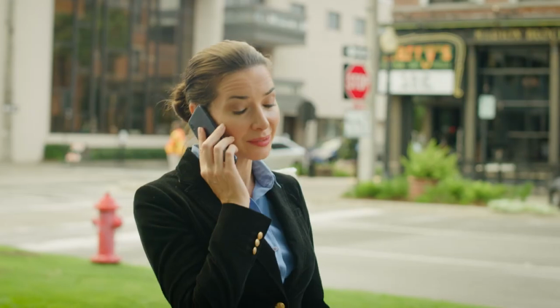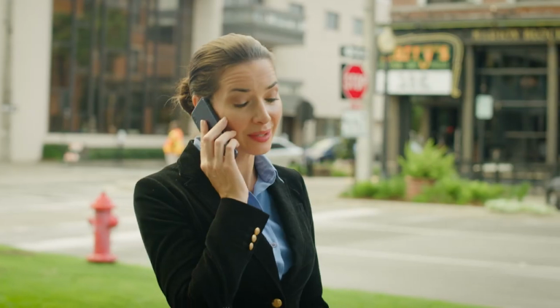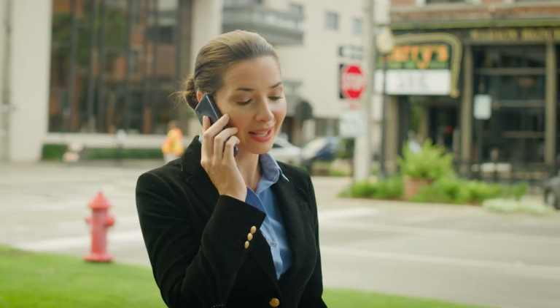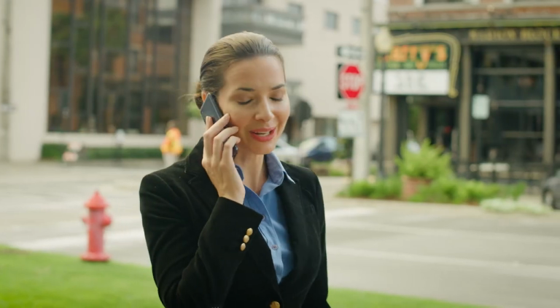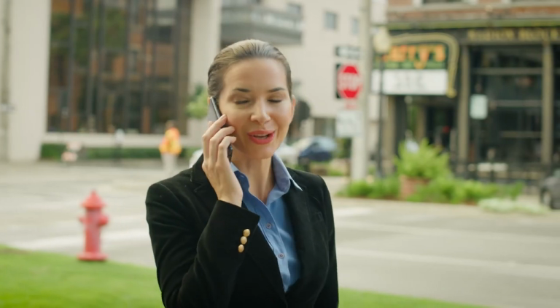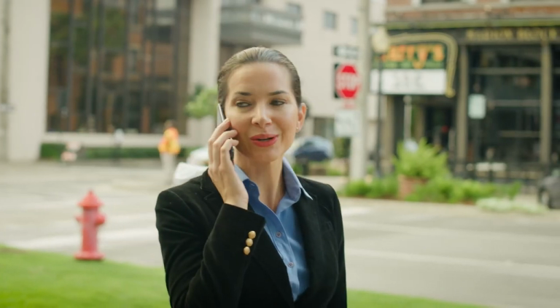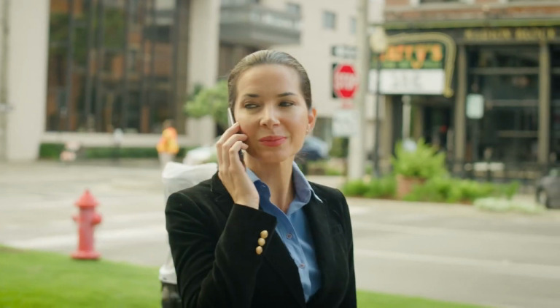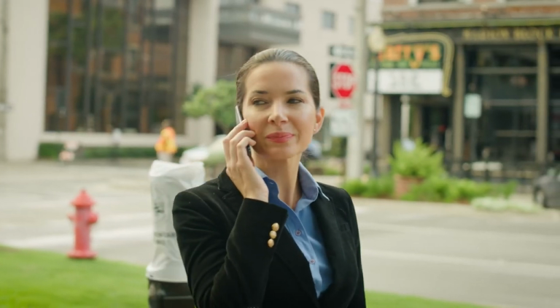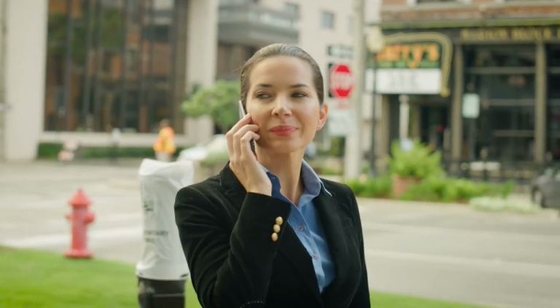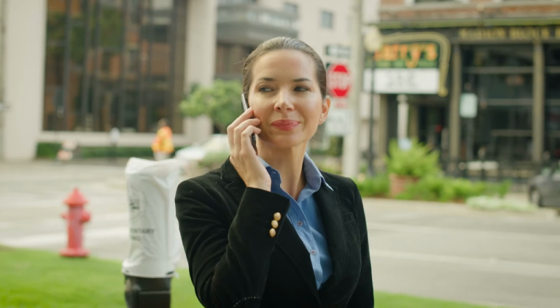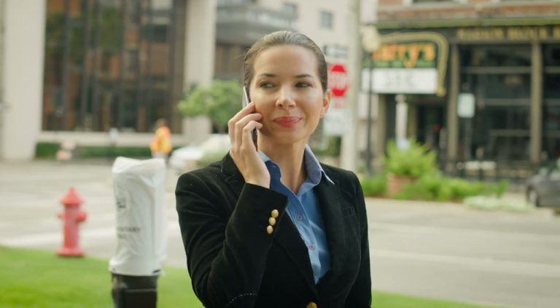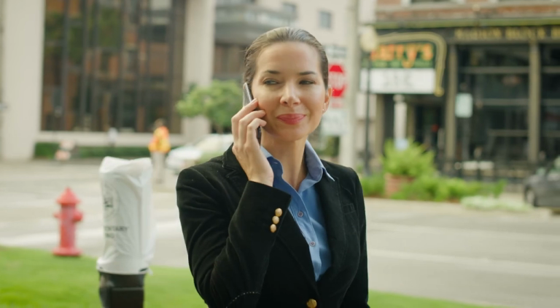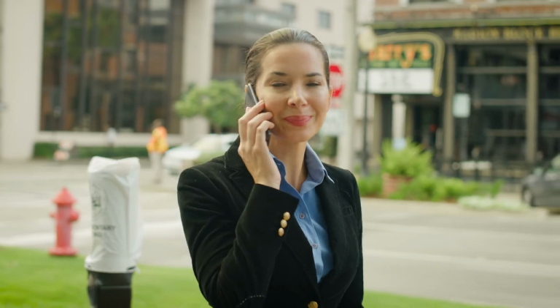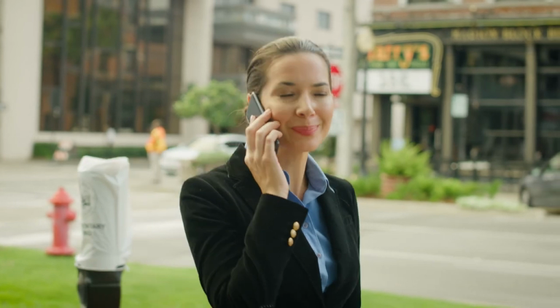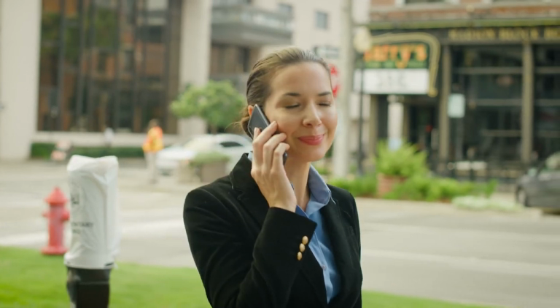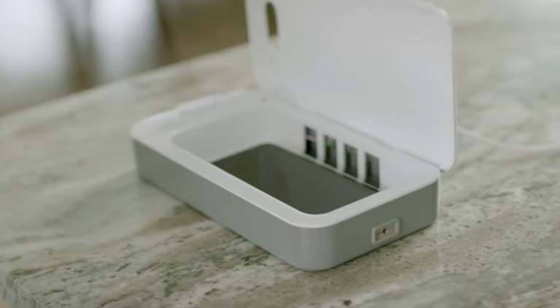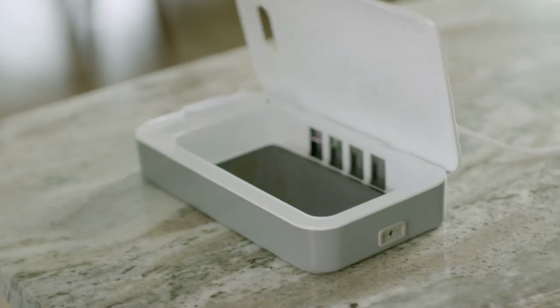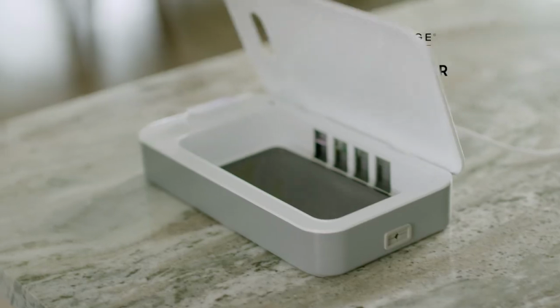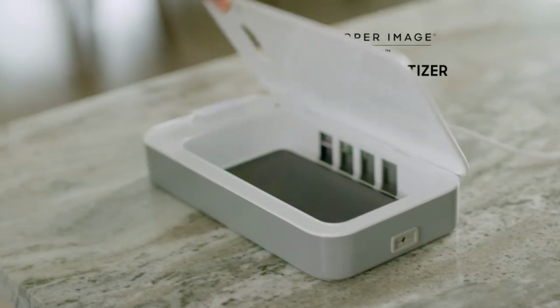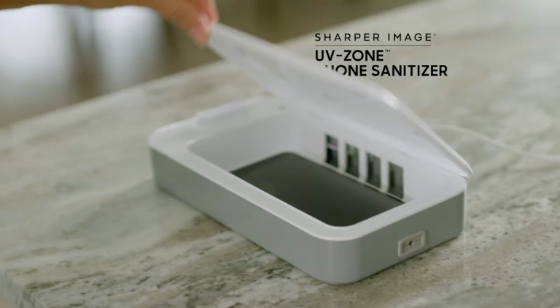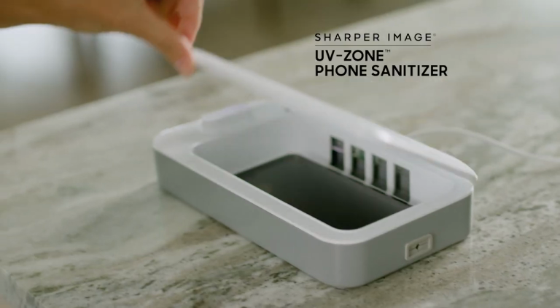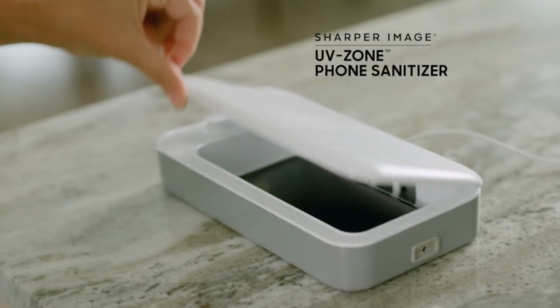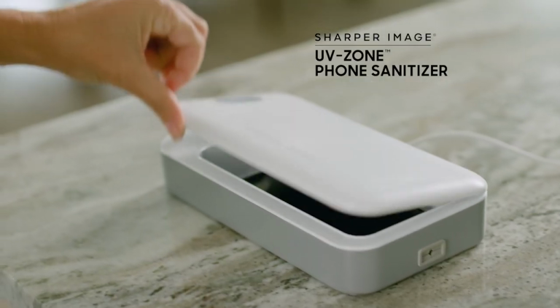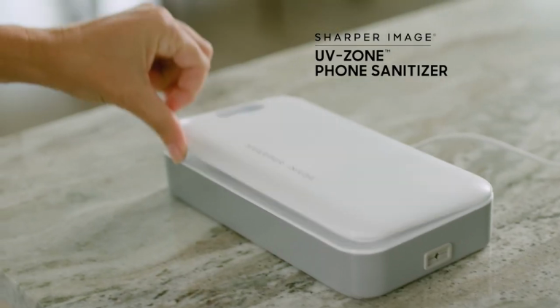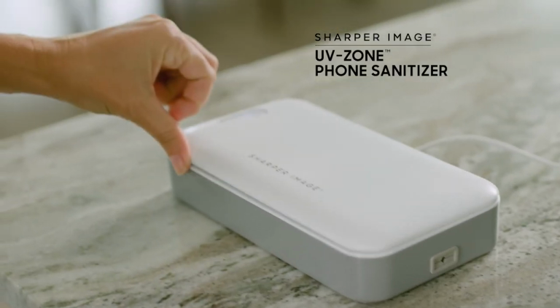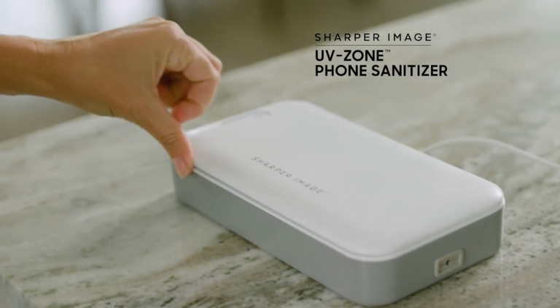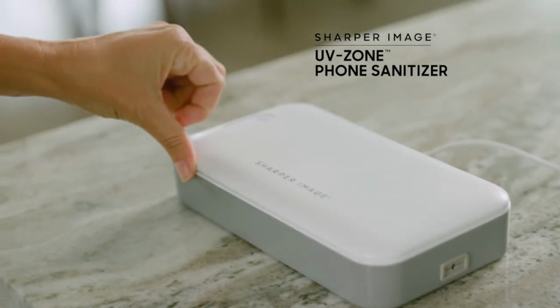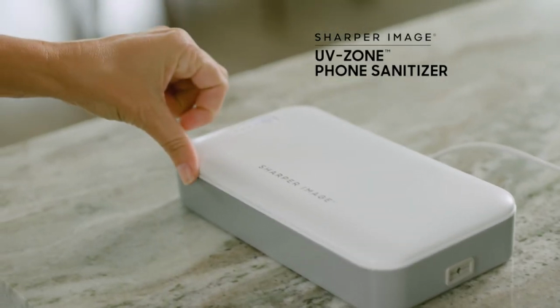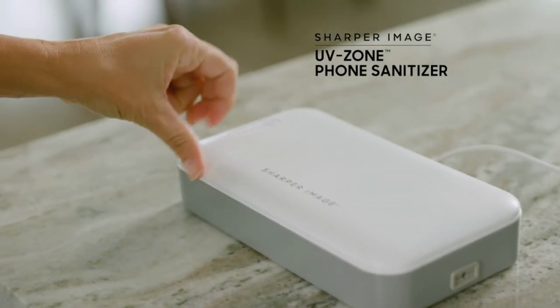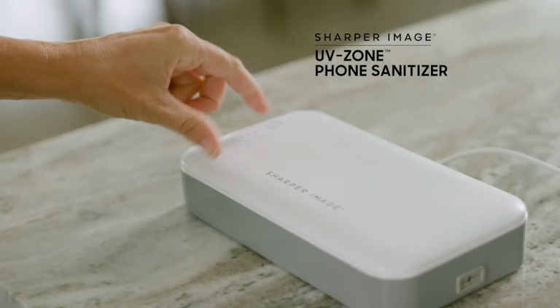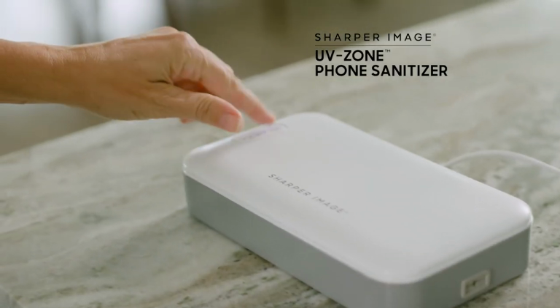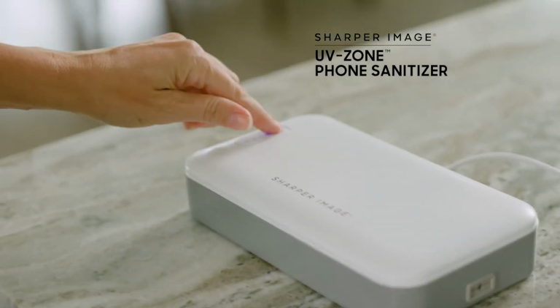Feel safe using your phone. Sanitize it in the zone with UV Zone.